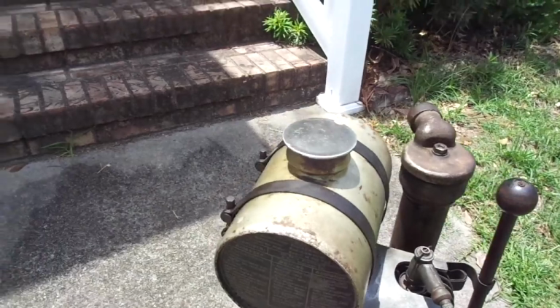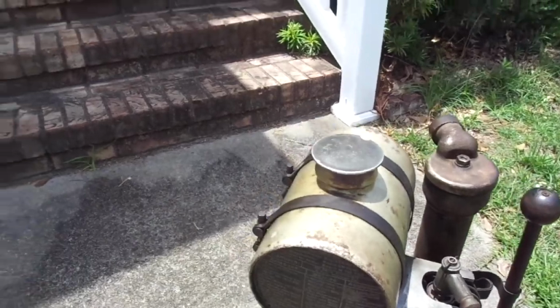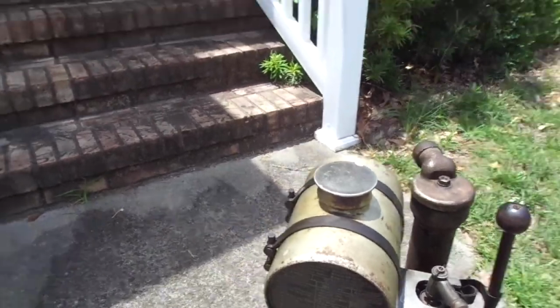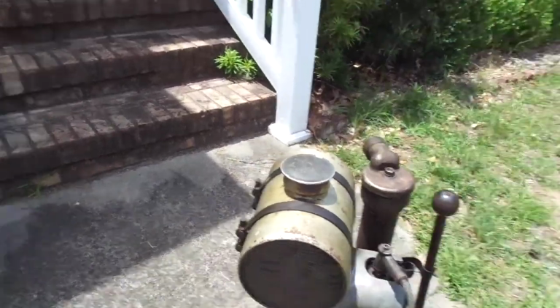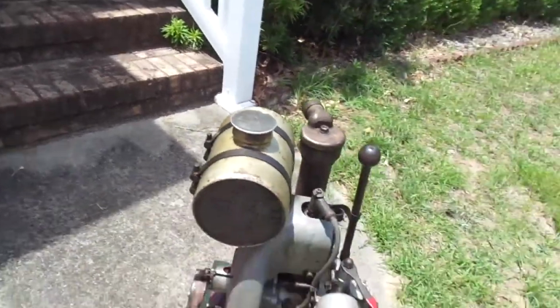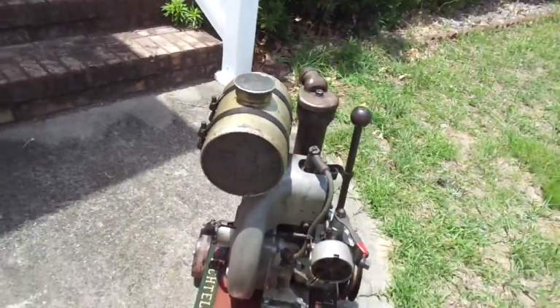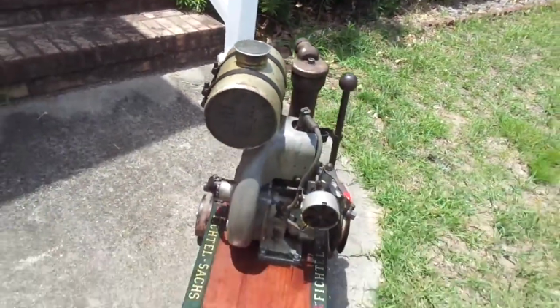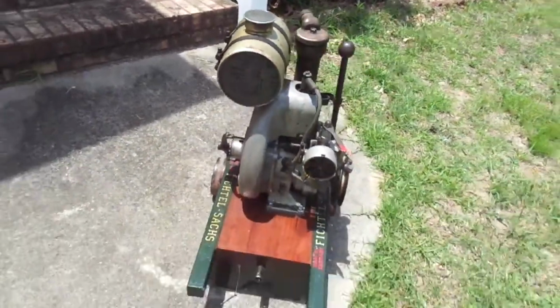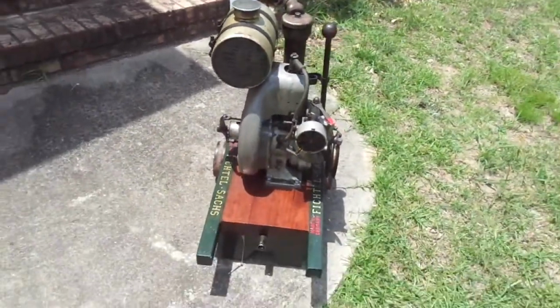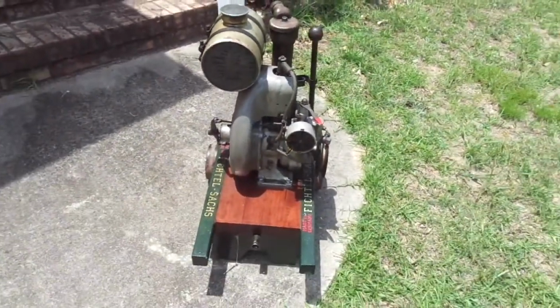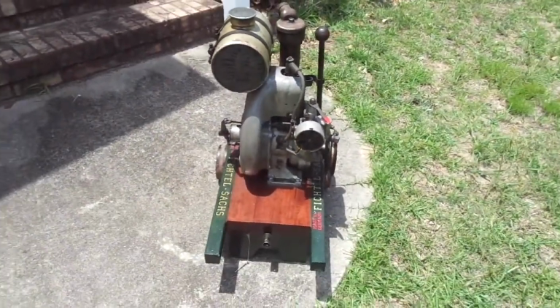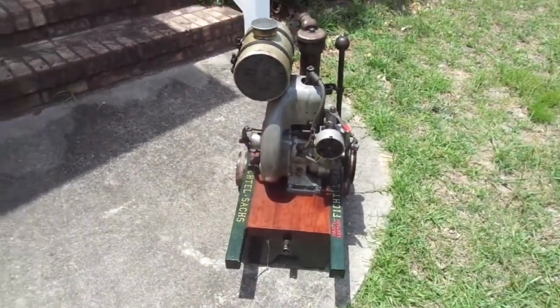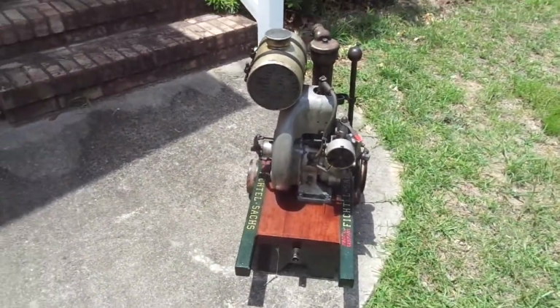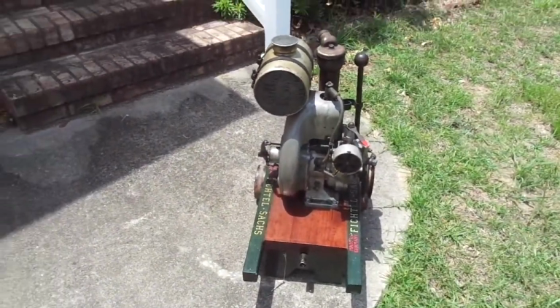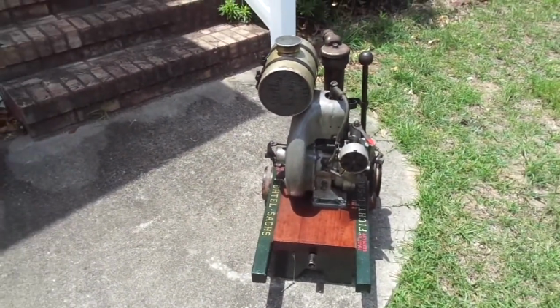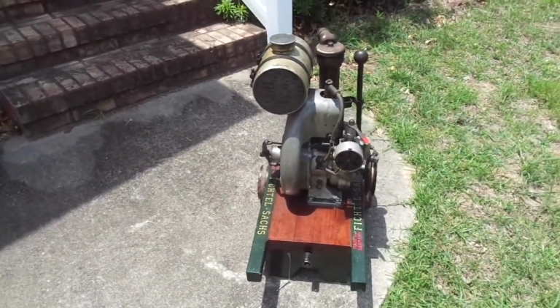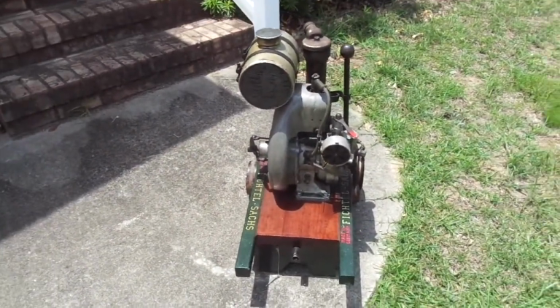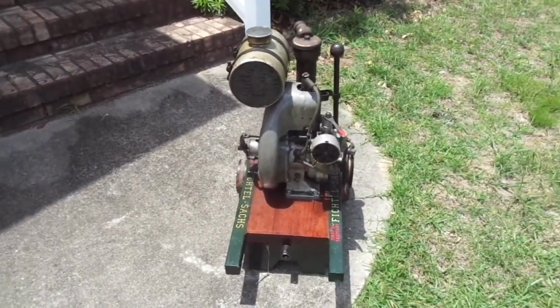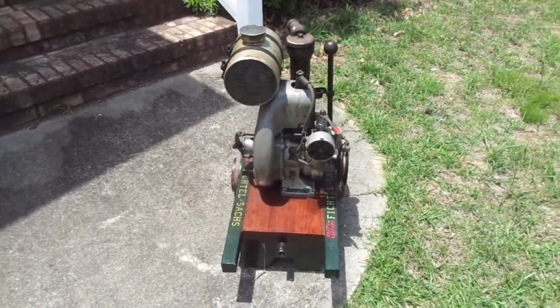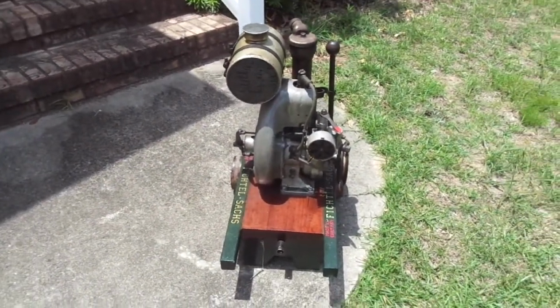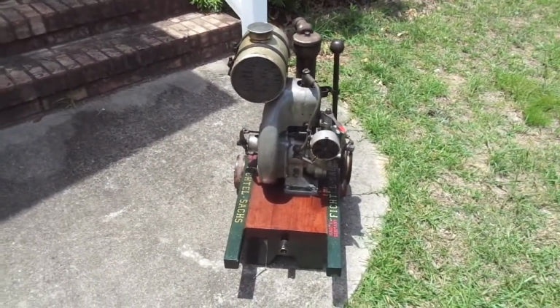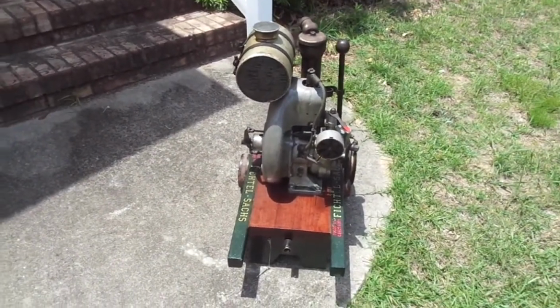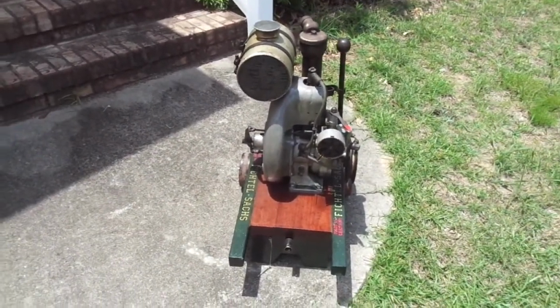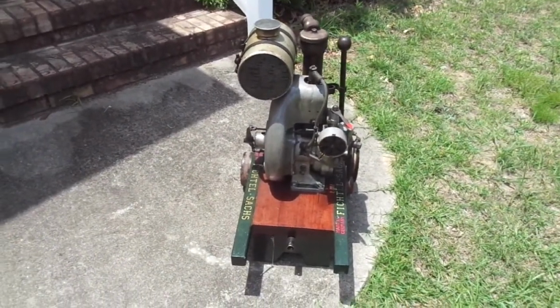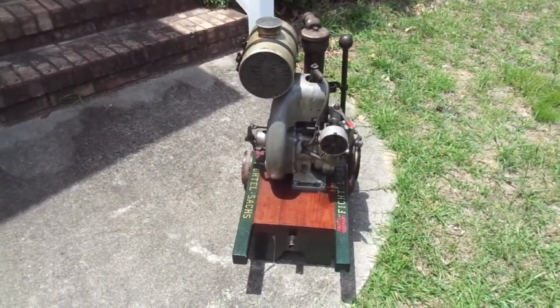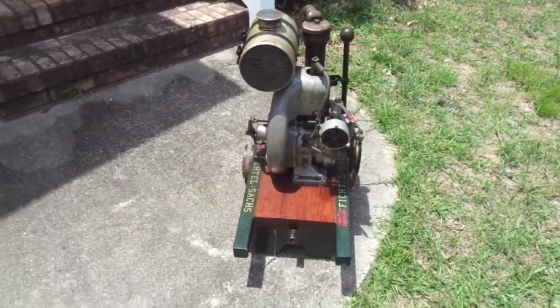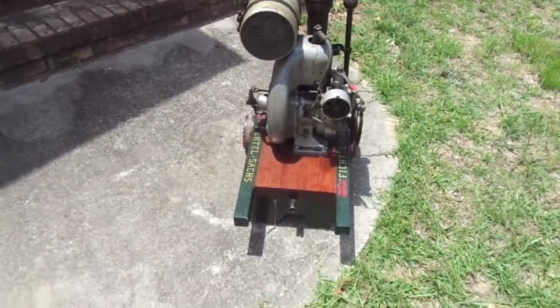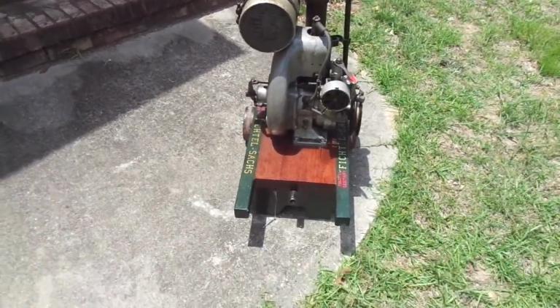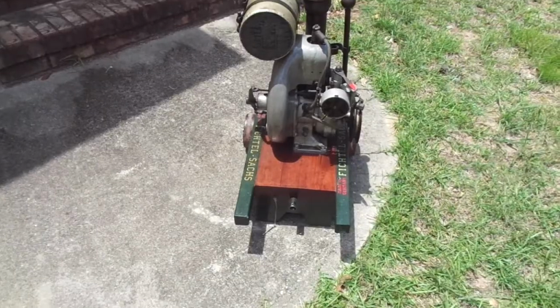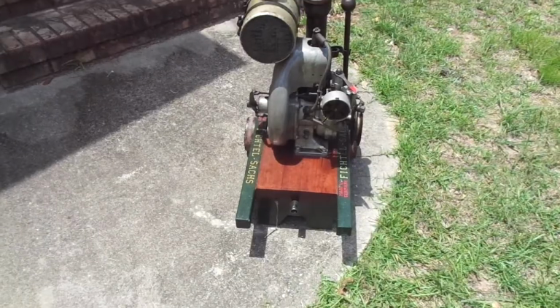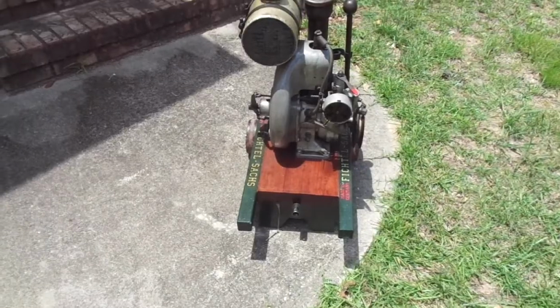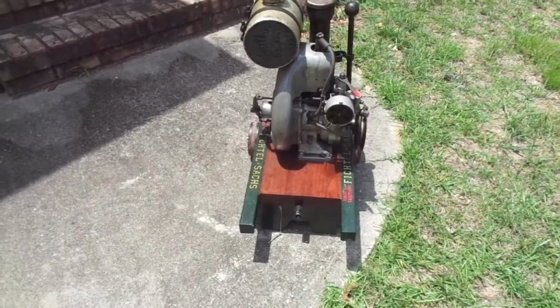Very nice engine, rare engine. Thanks for watching folks.